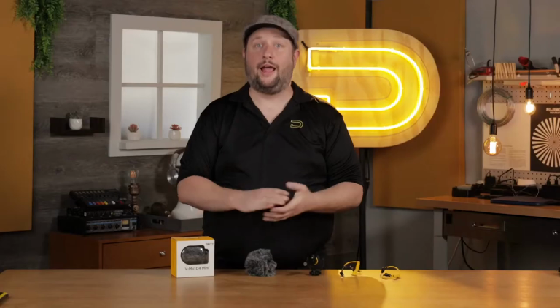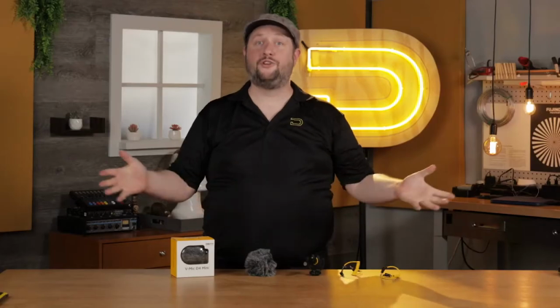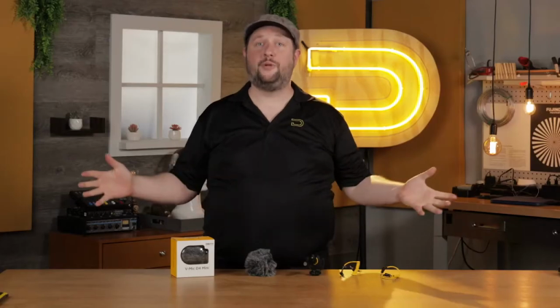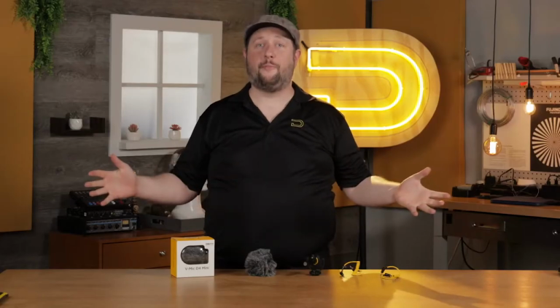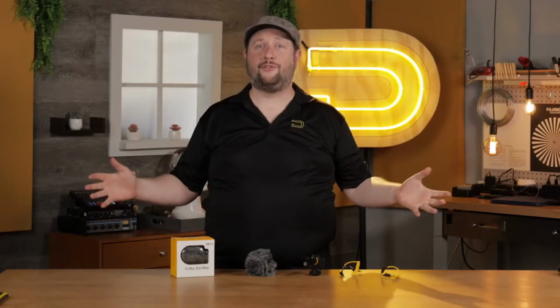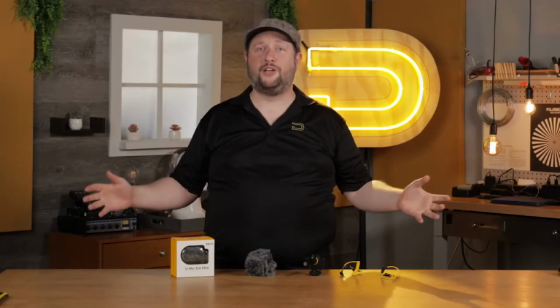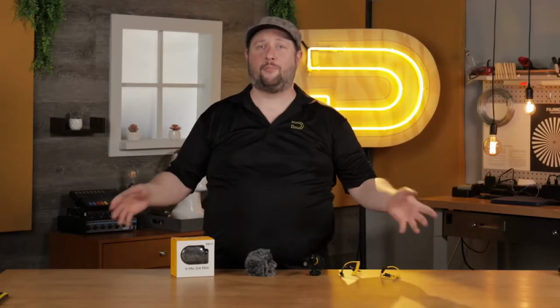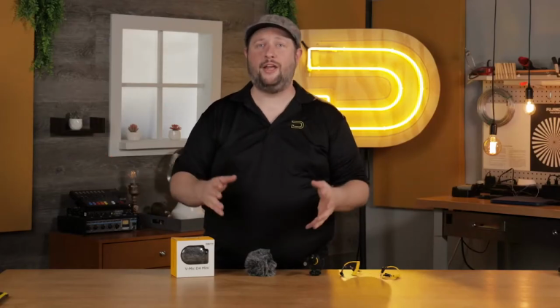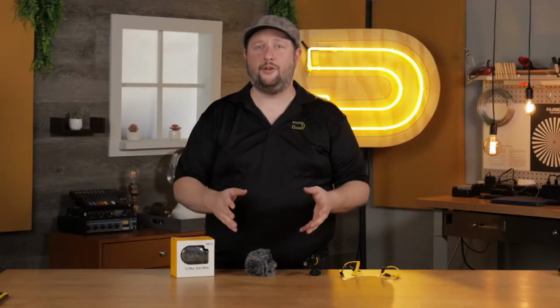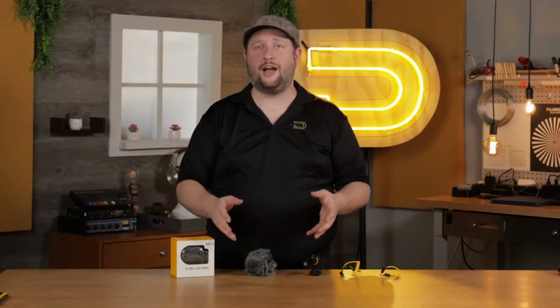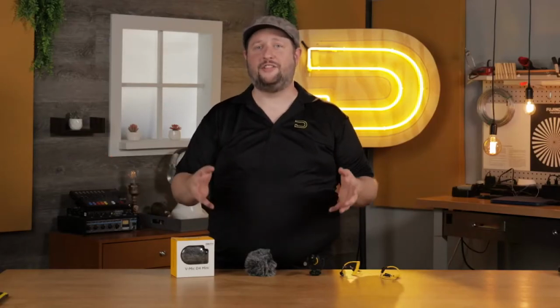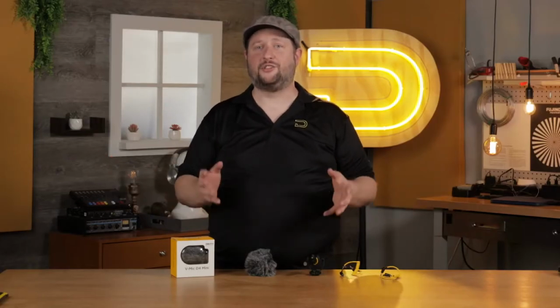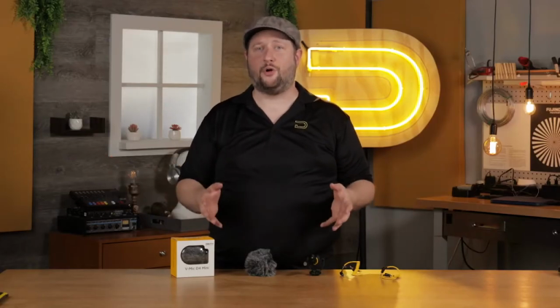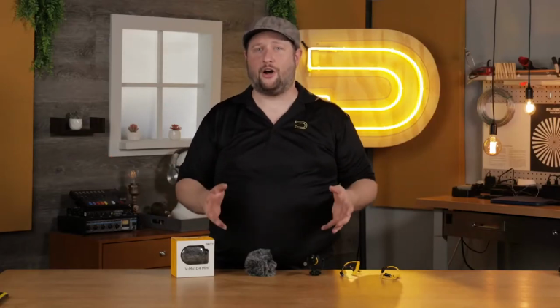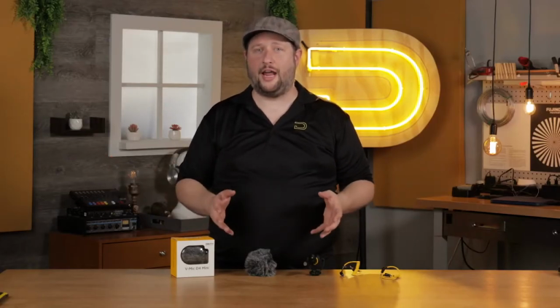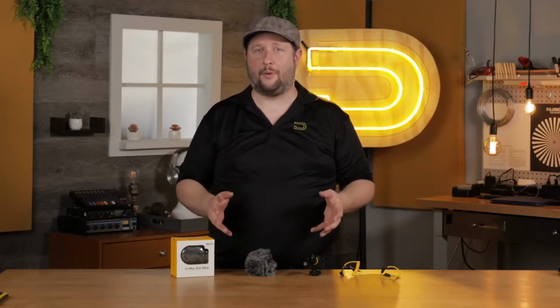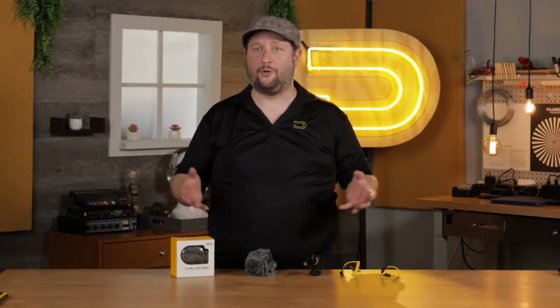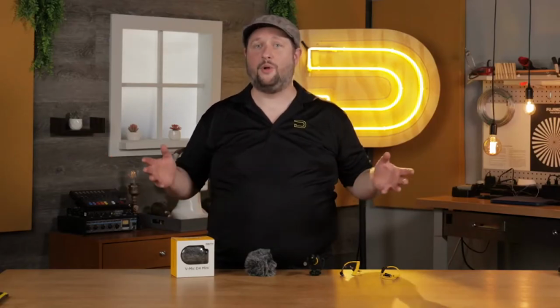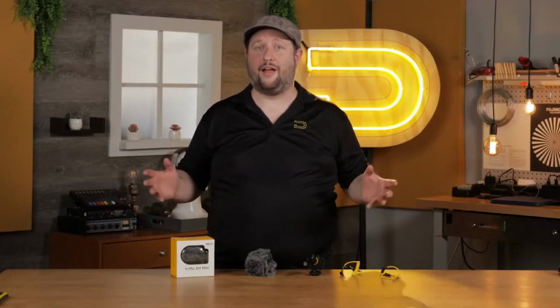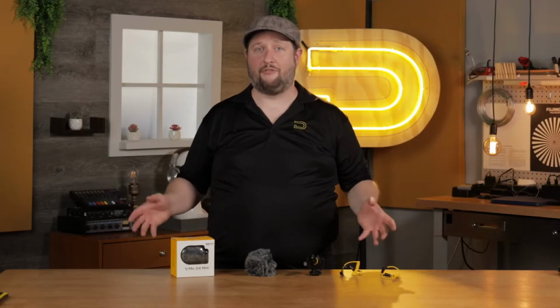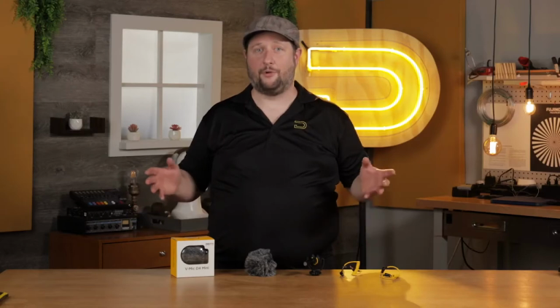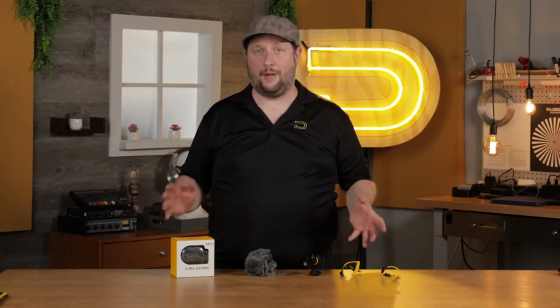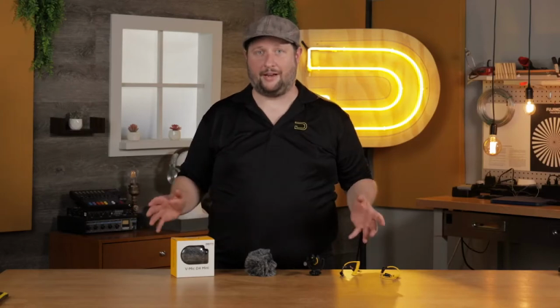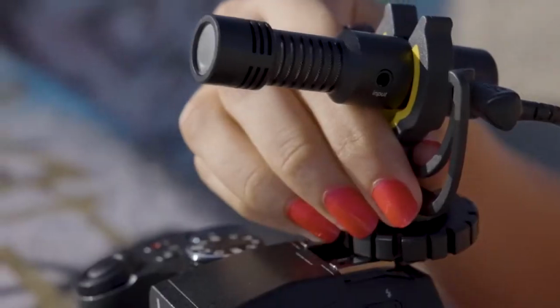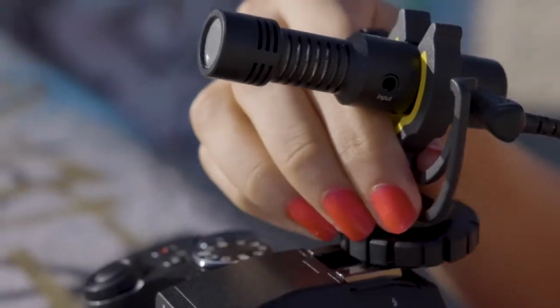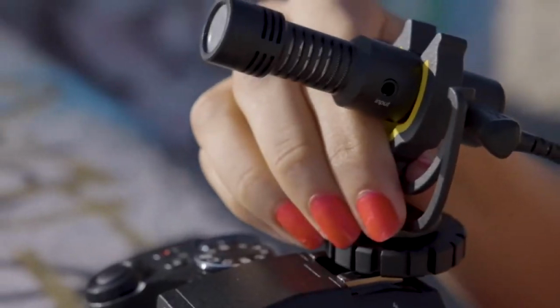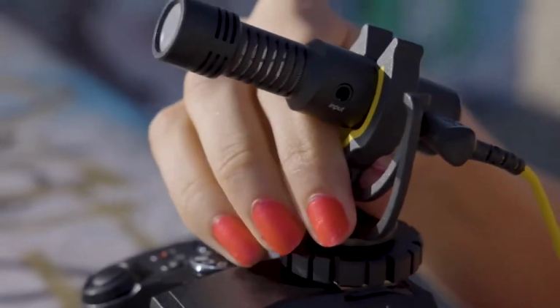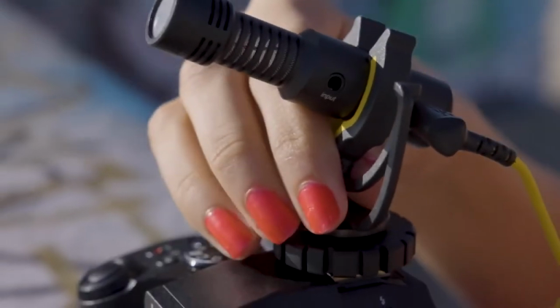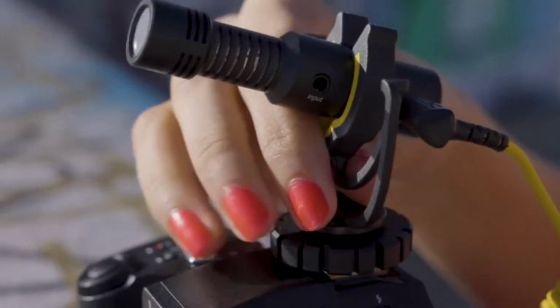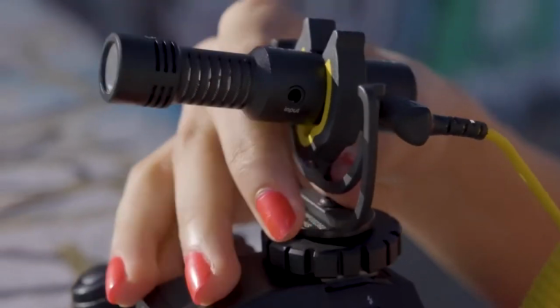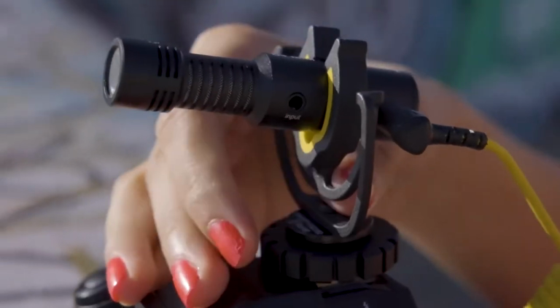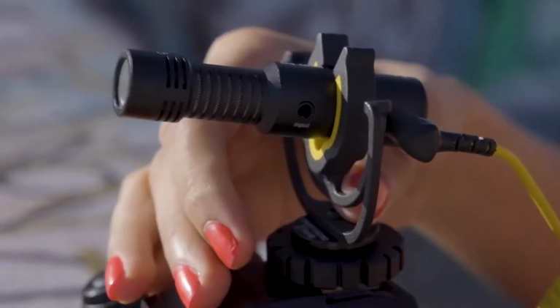Andrew from DD Microphones here, bringing you guys the smallest on-camera microphone we've ever made. Introducing the D4 Mini.